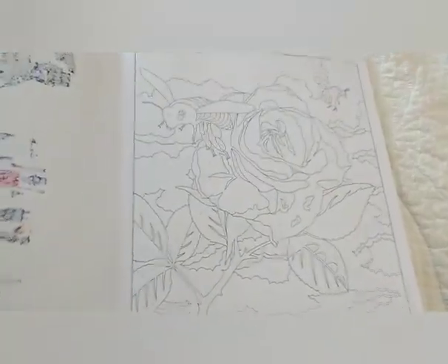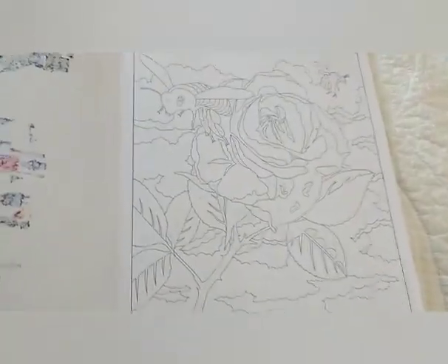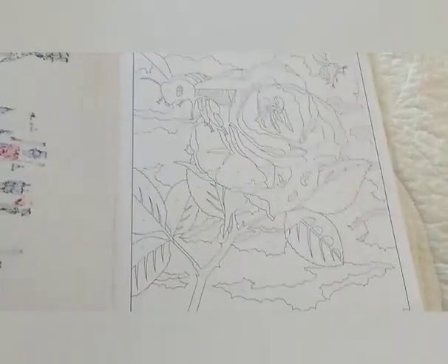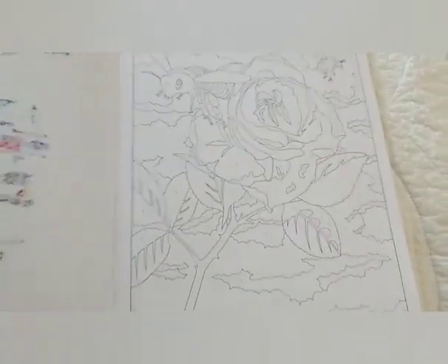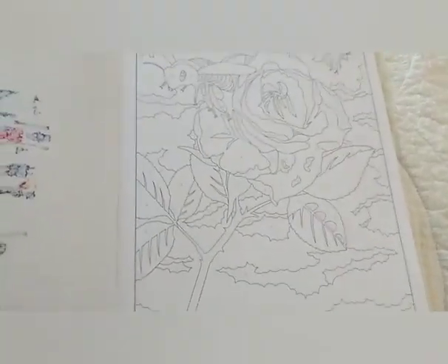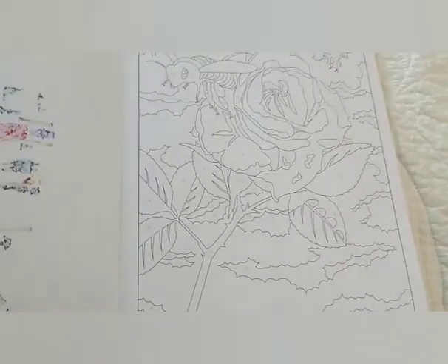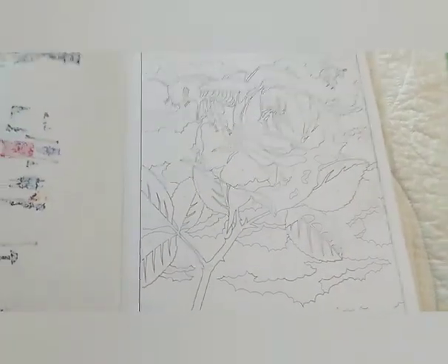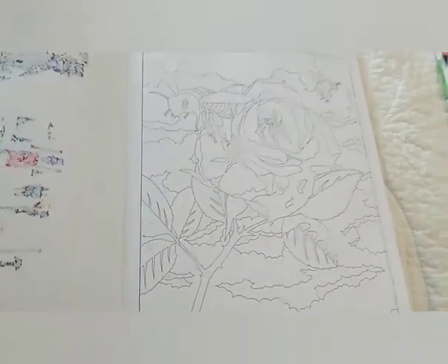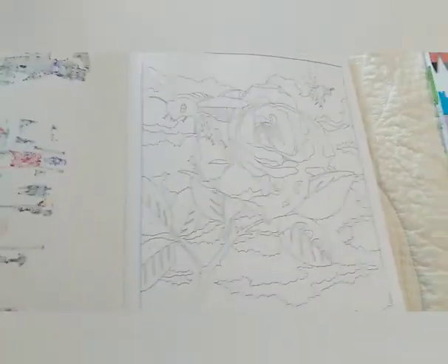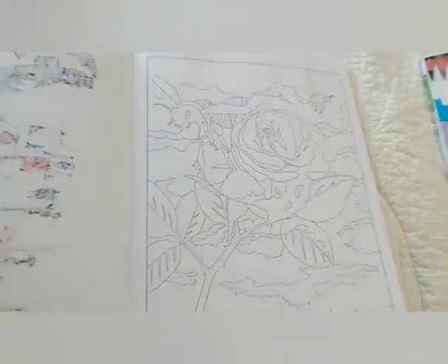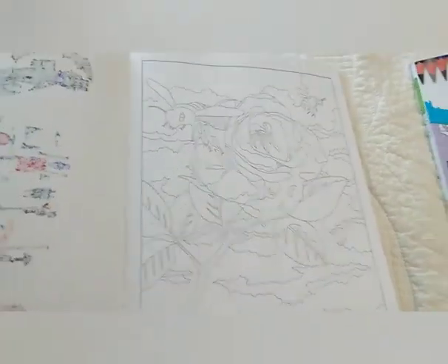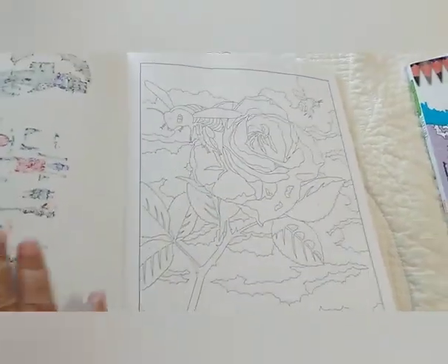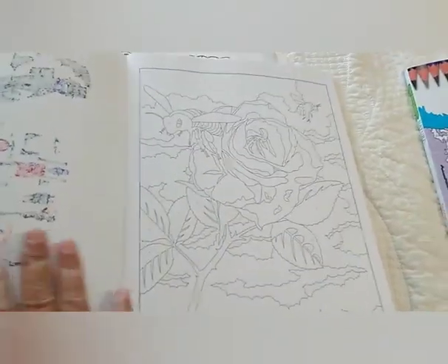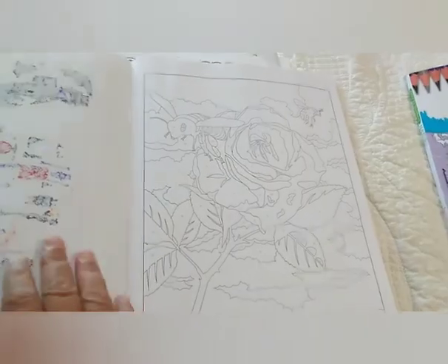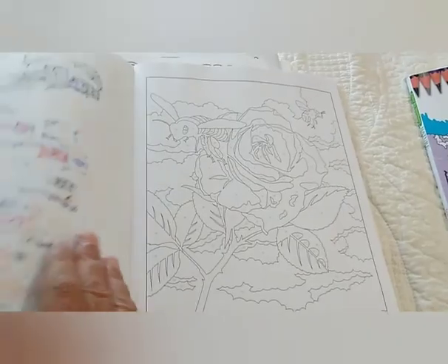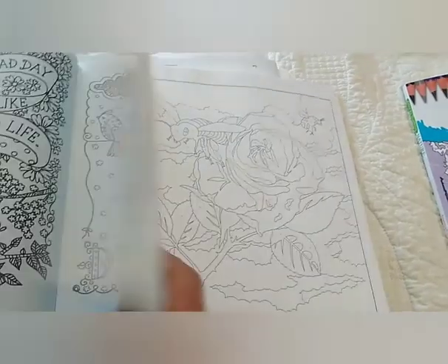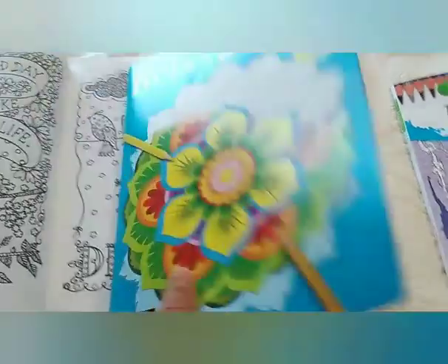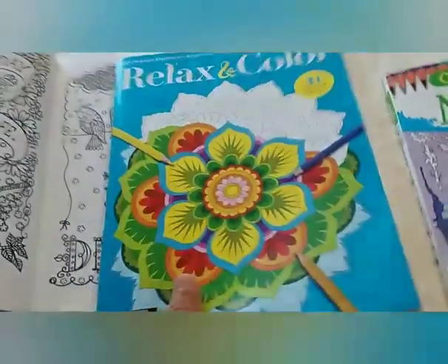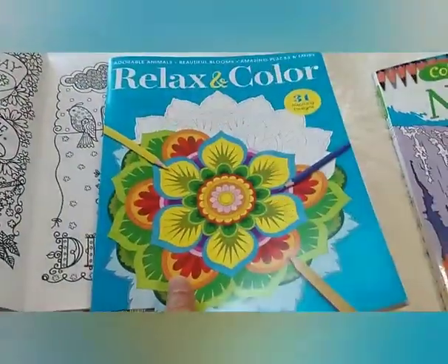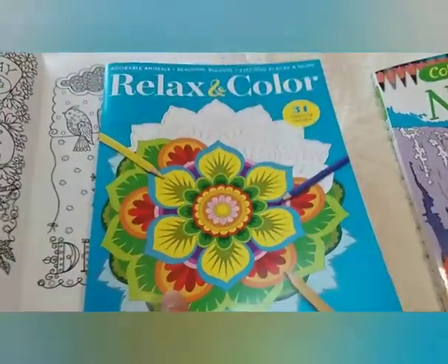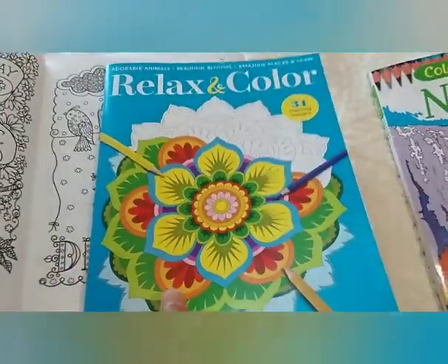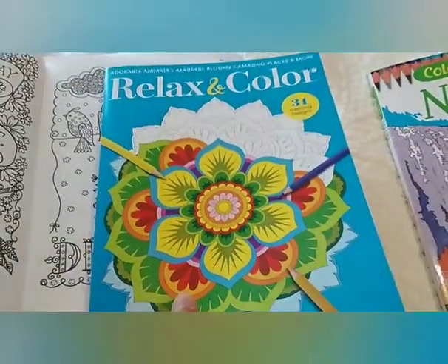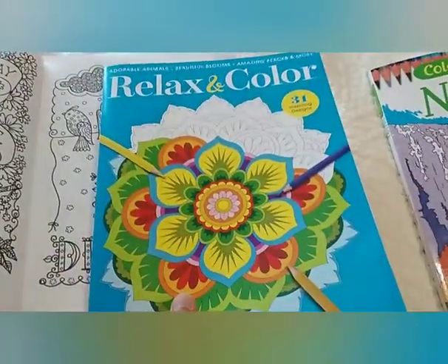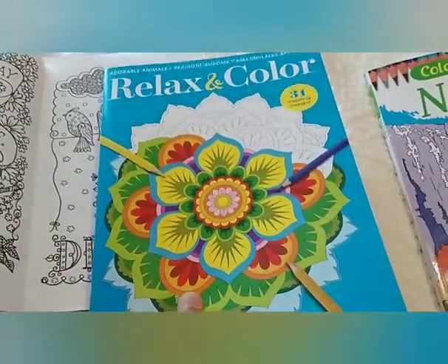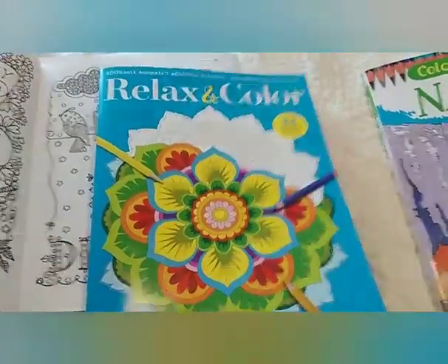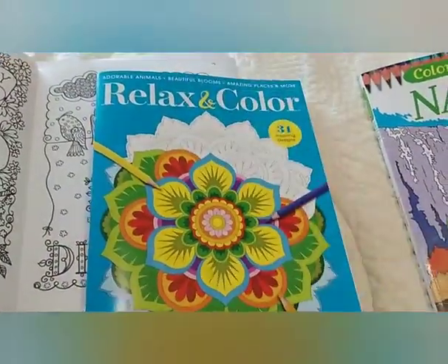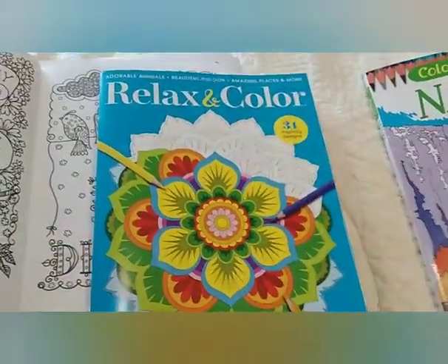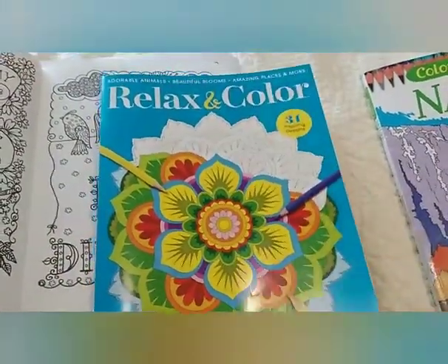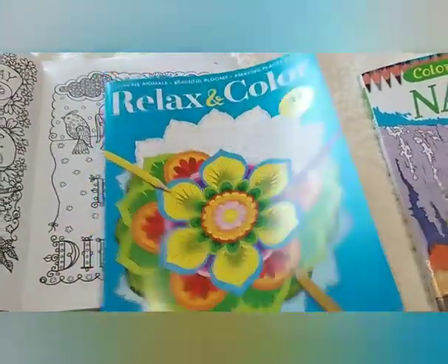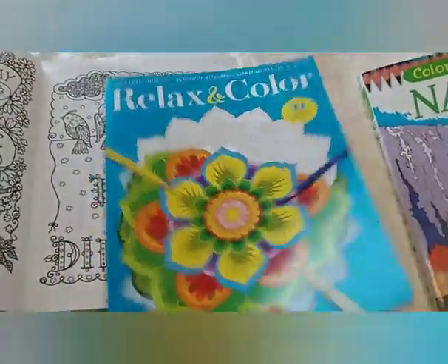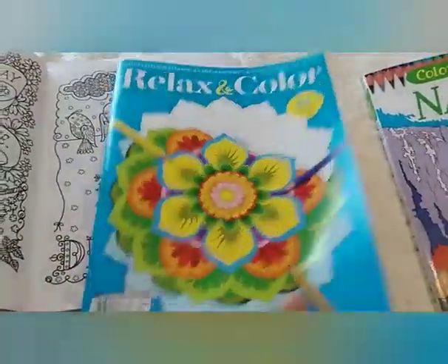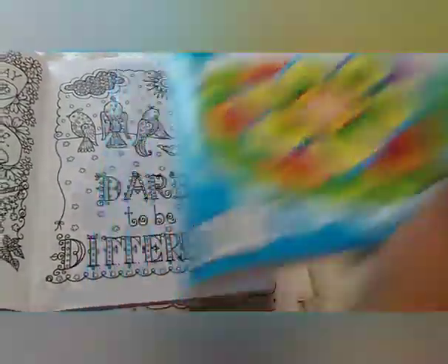There's my bumblebee by the big red flower, and this comes from the Relaxing Color magazine.